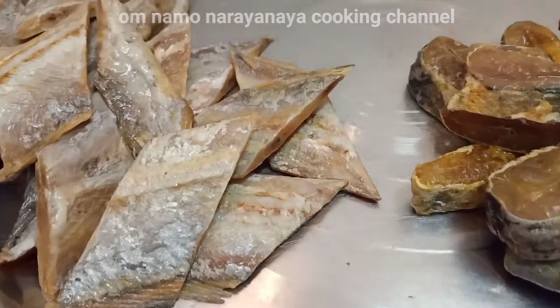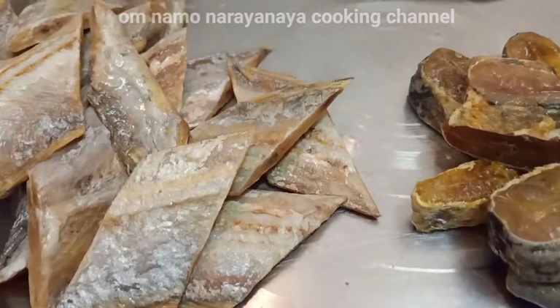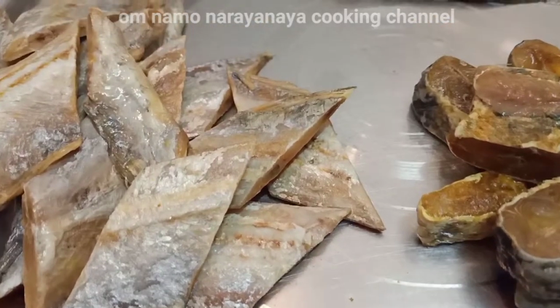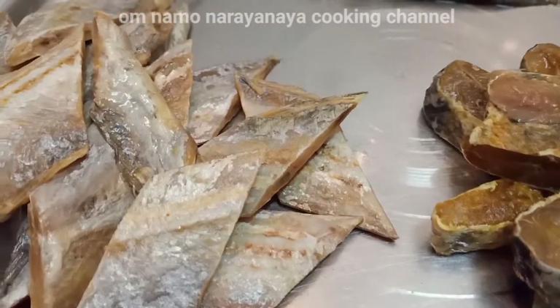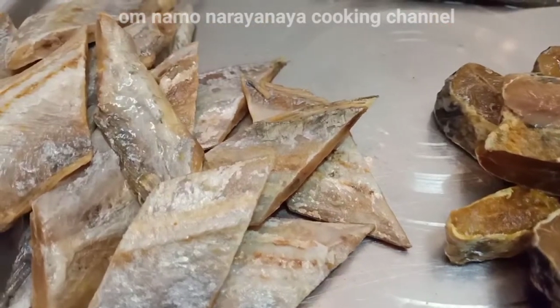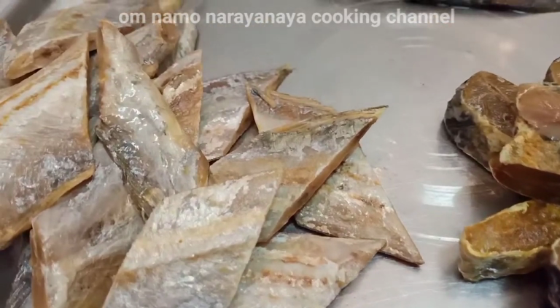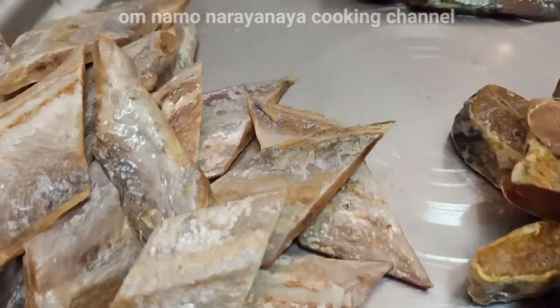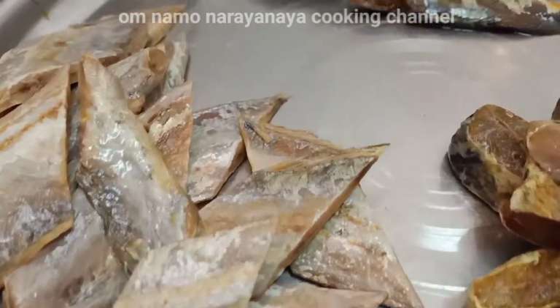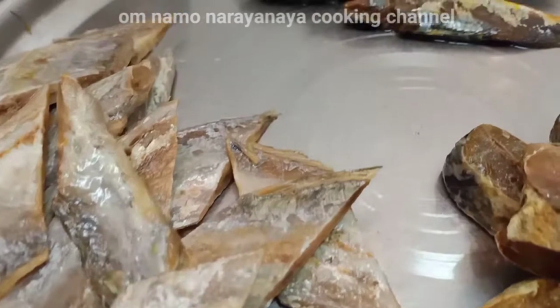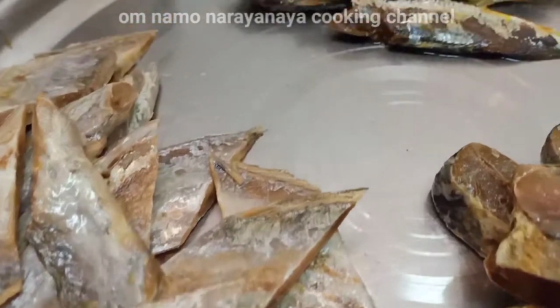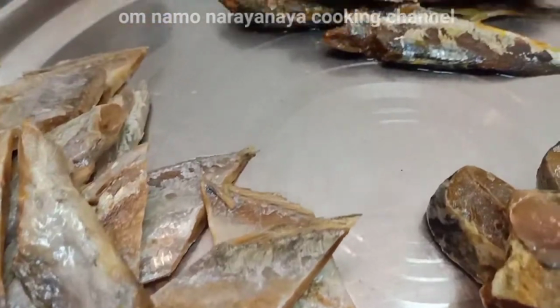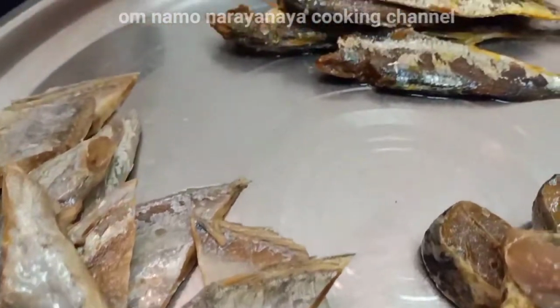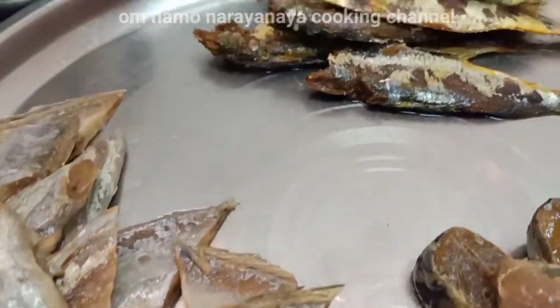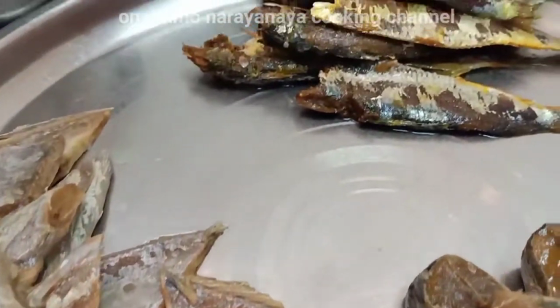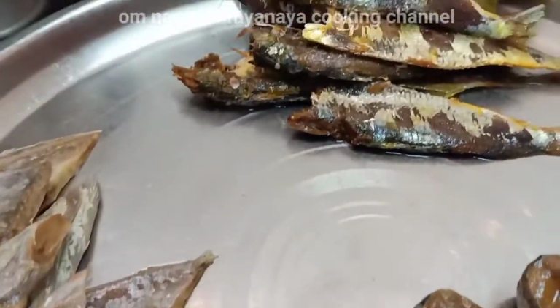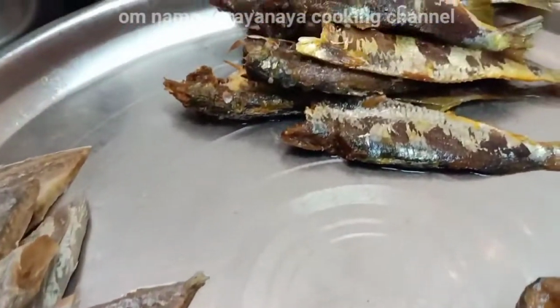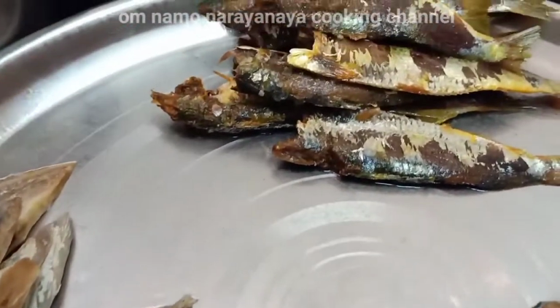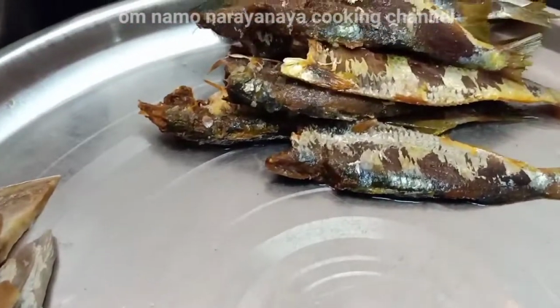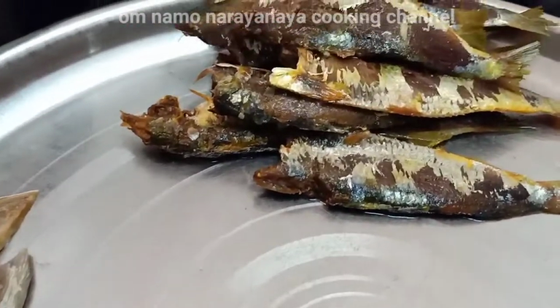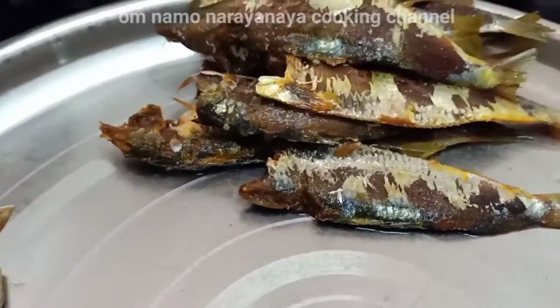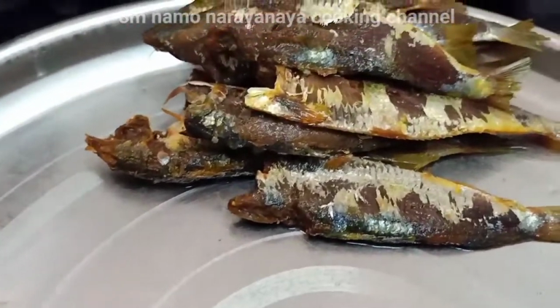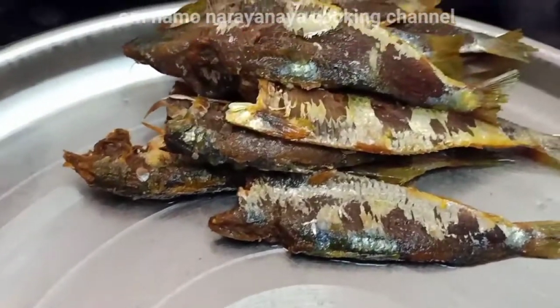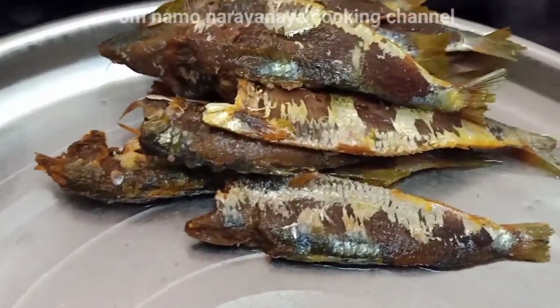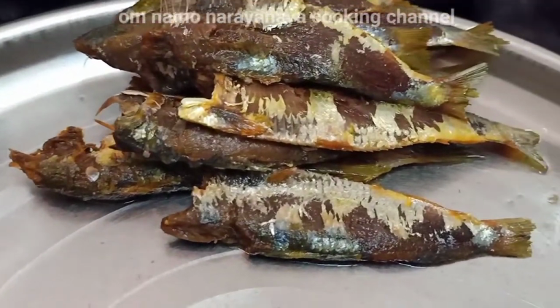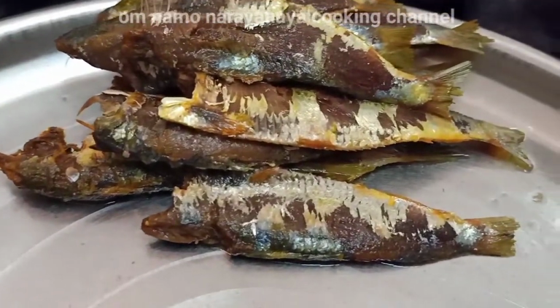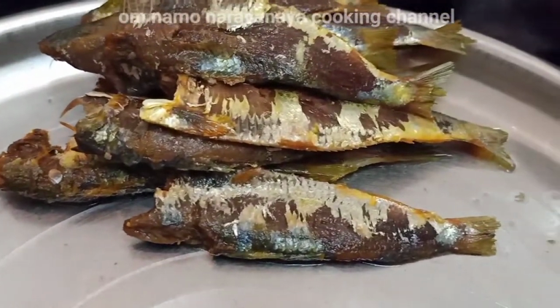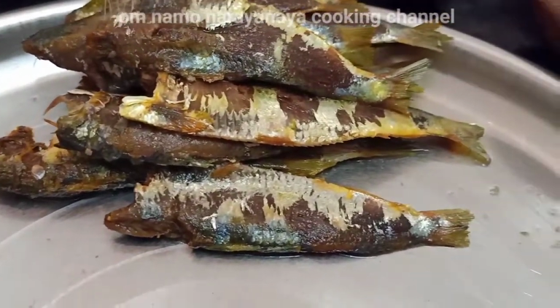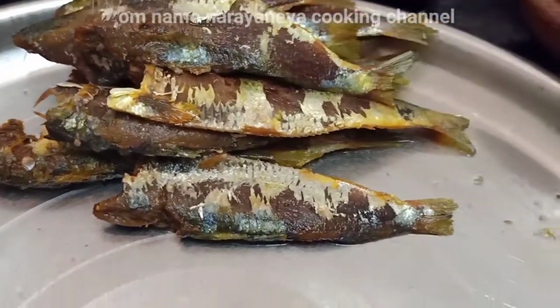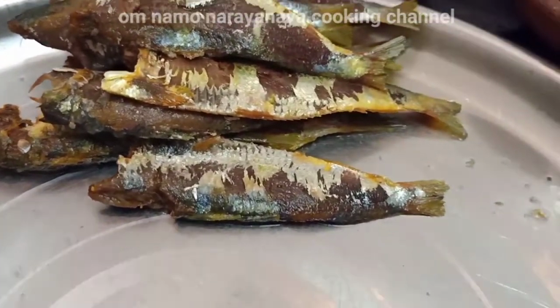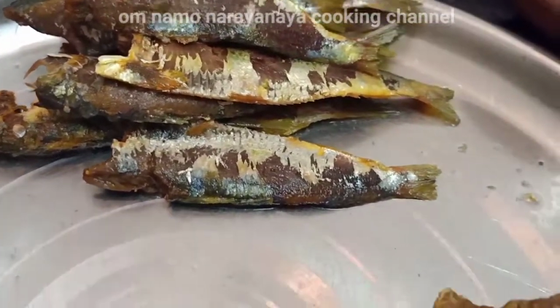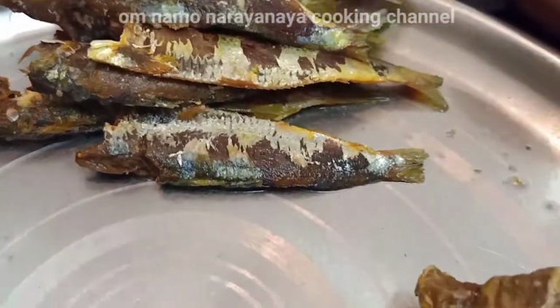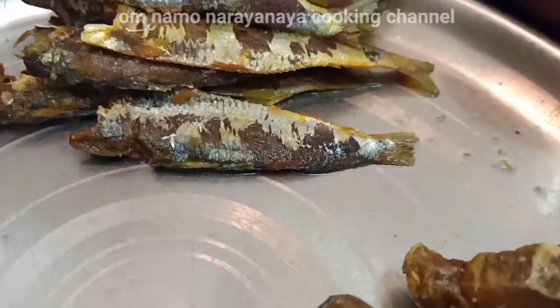Welcome to my kitchen. I am Shri Sarasuri.